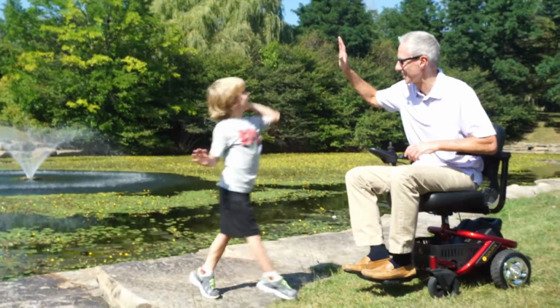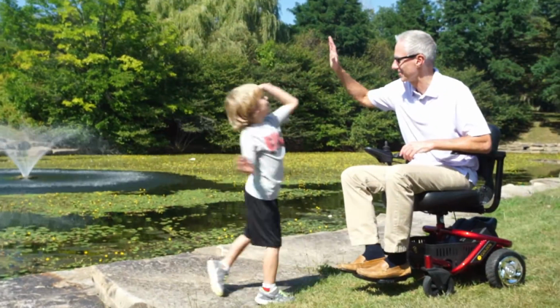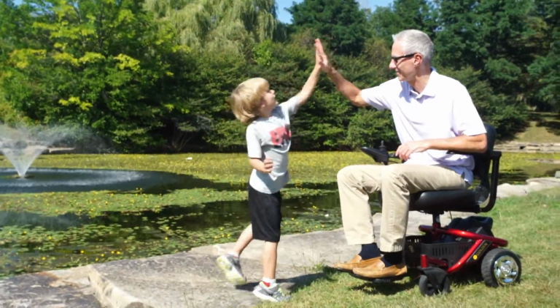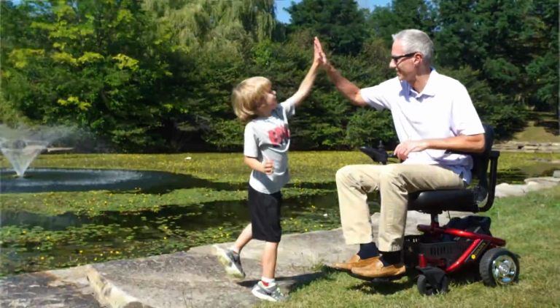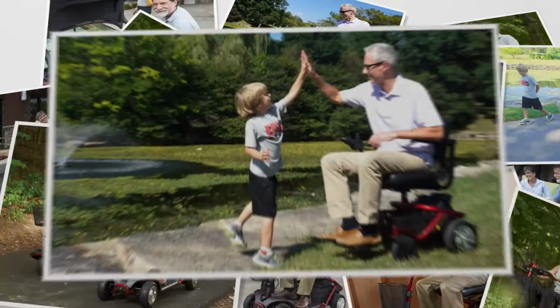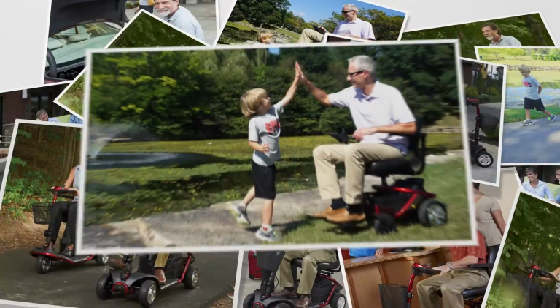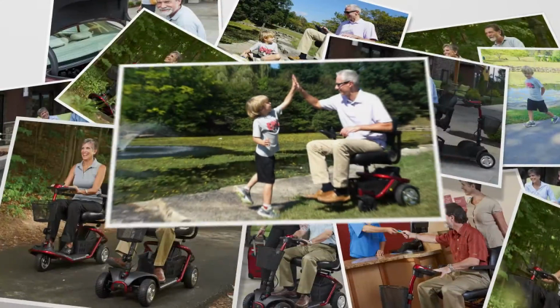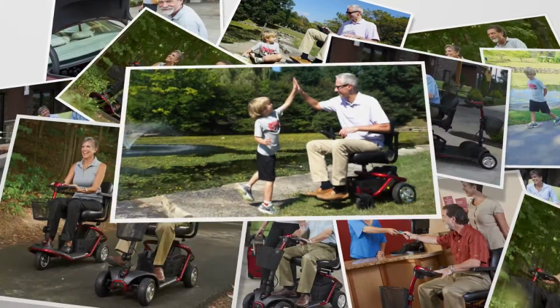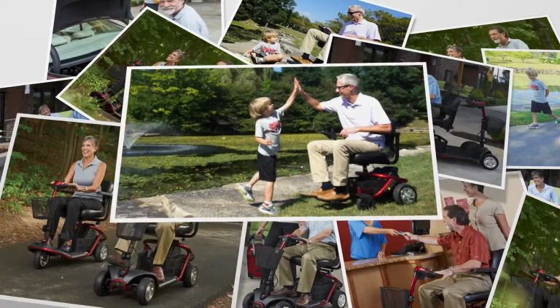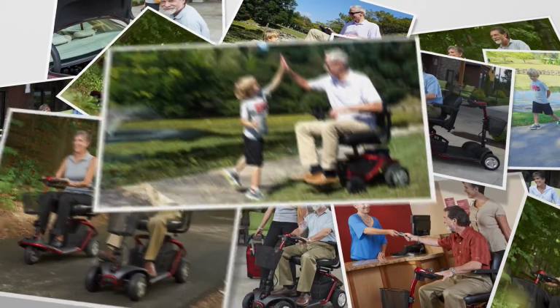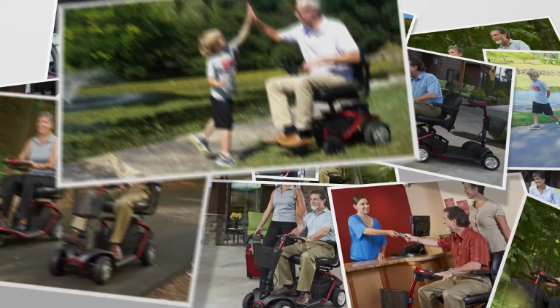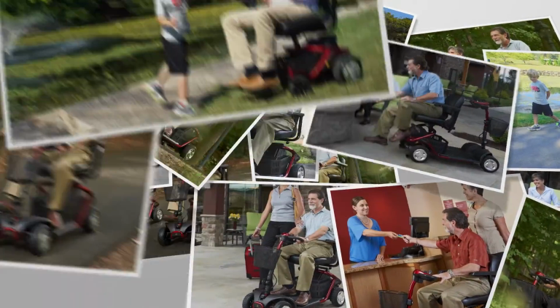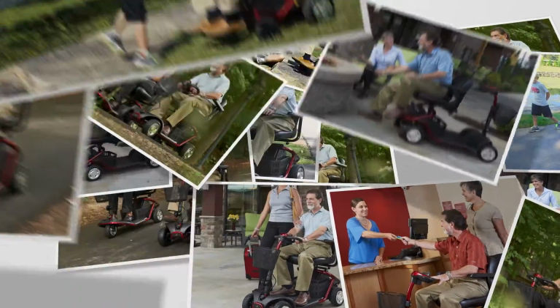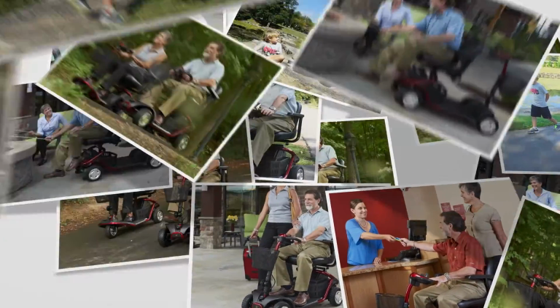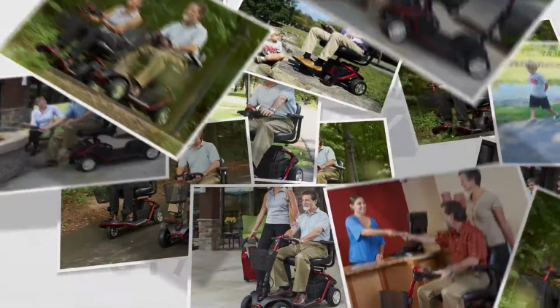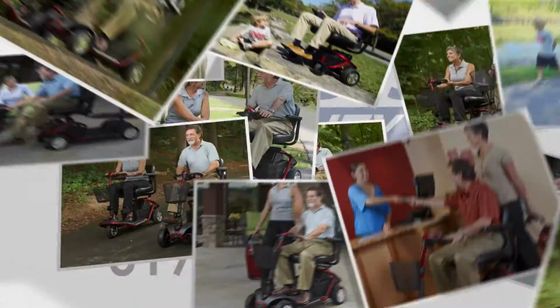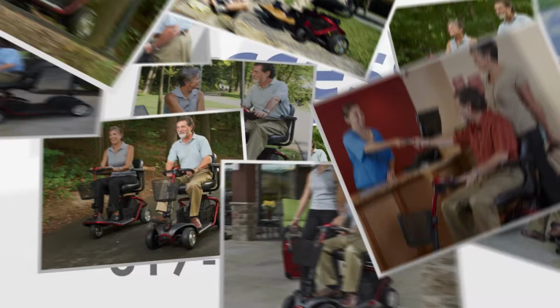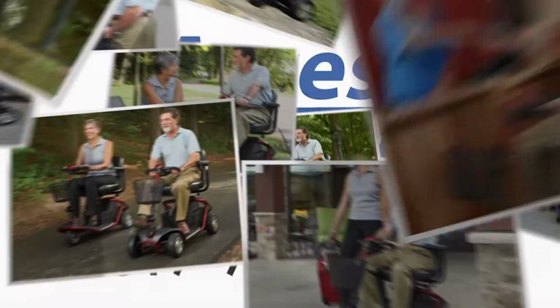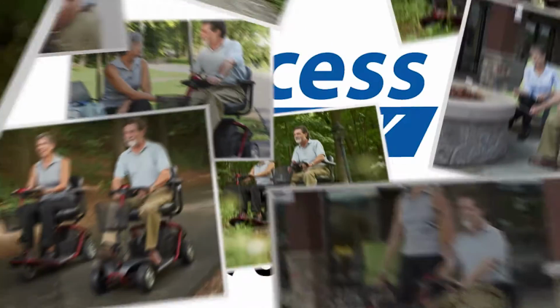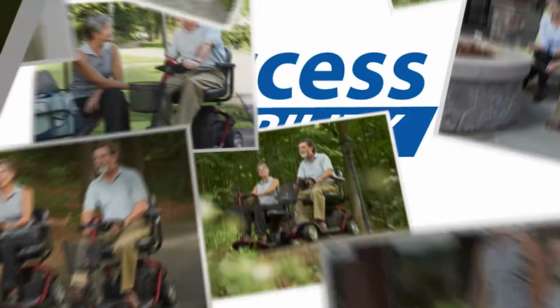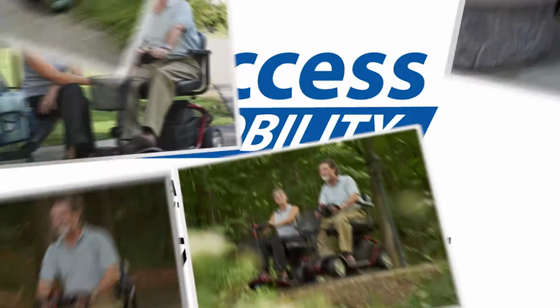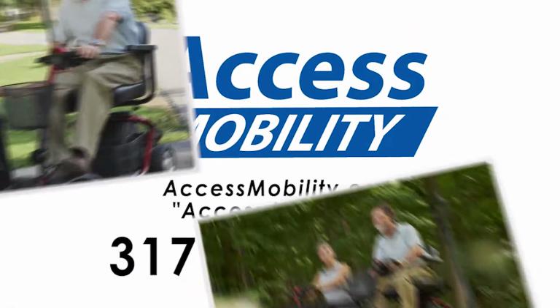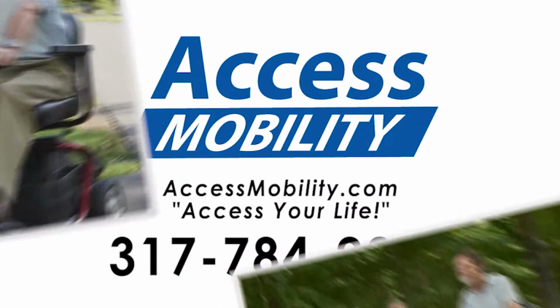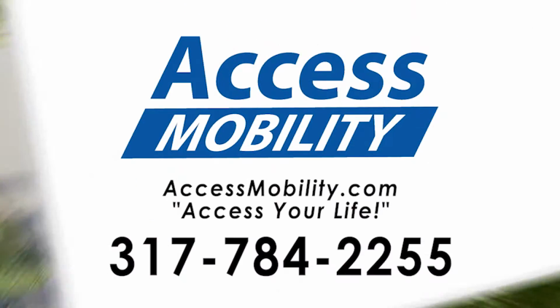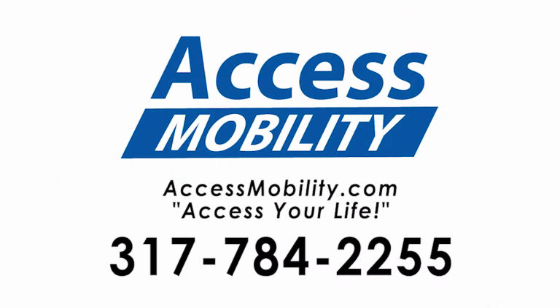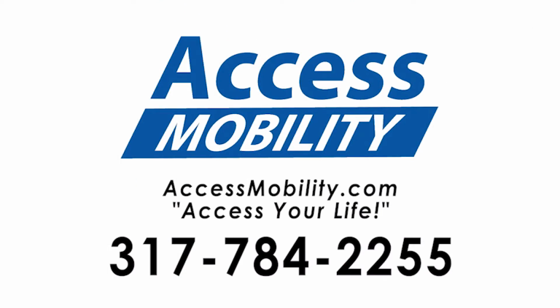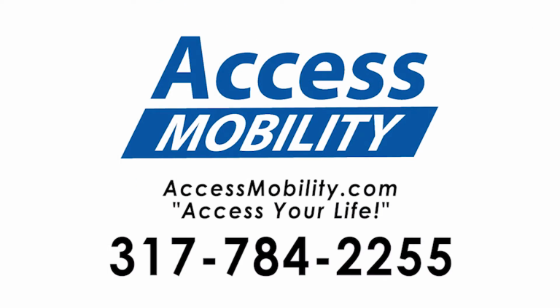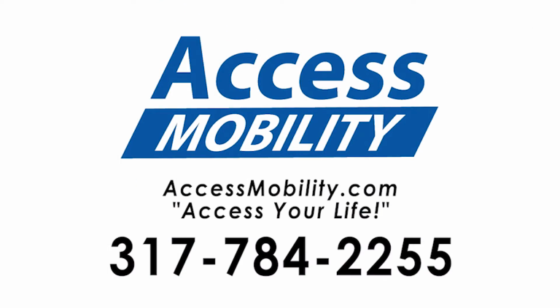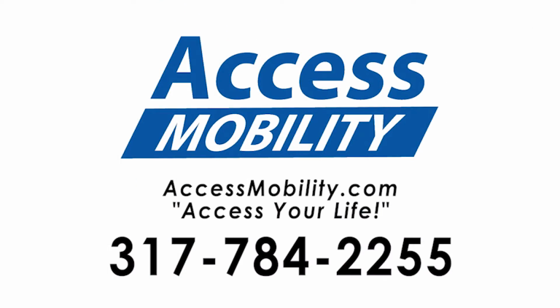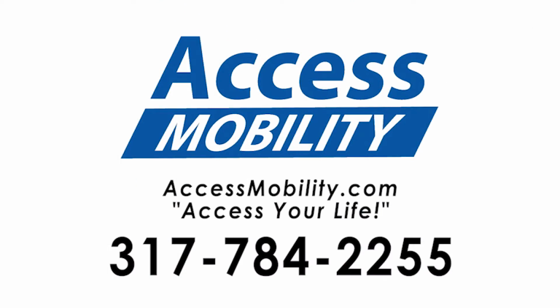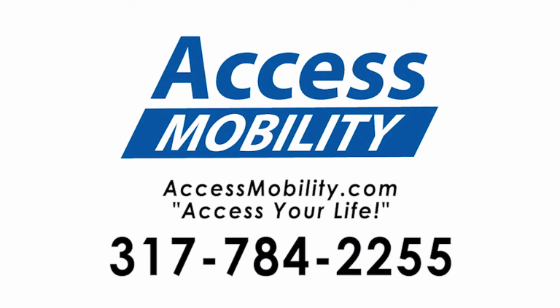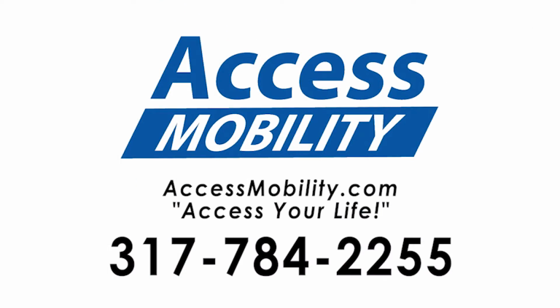Imagine where life will take you on a LightRider from Golden. Call your local Golden Retailer today.